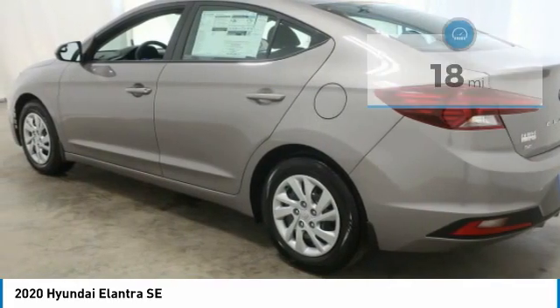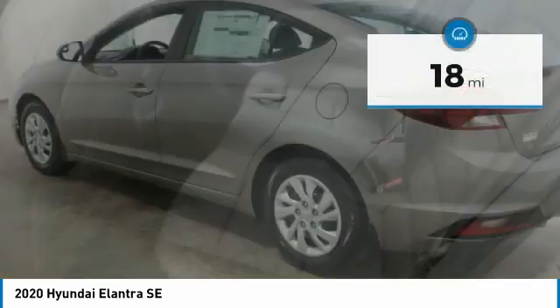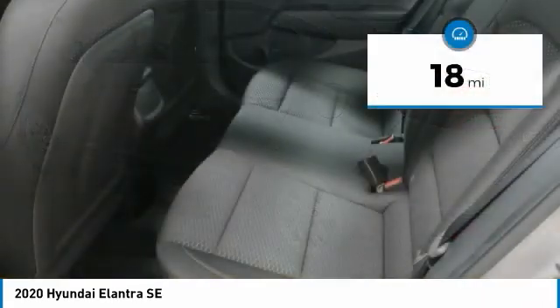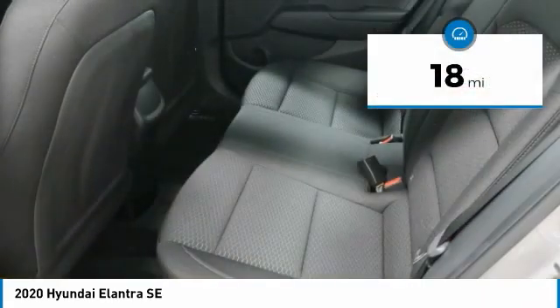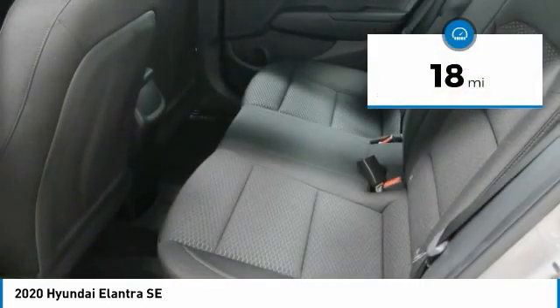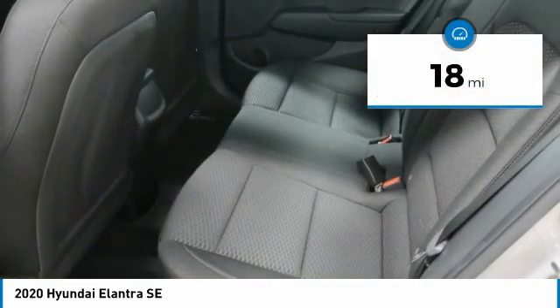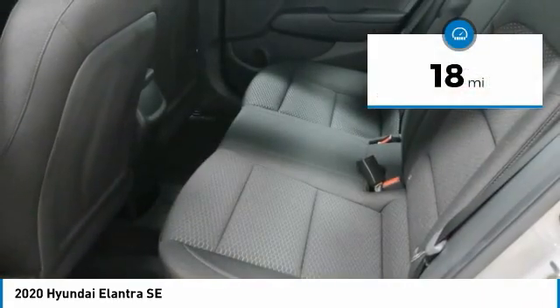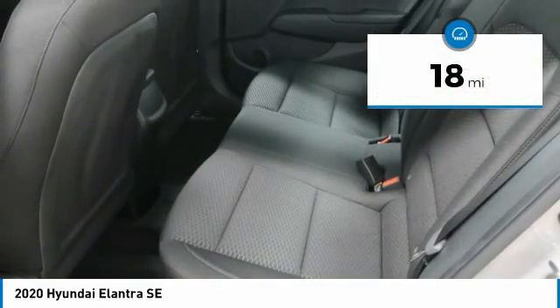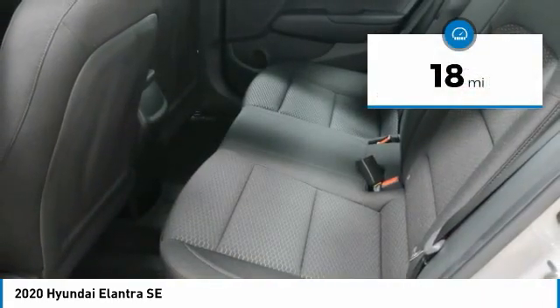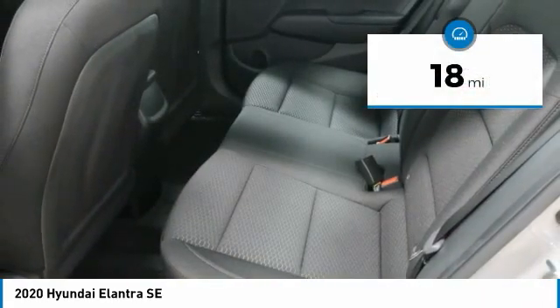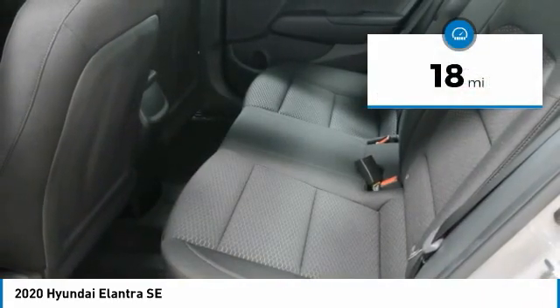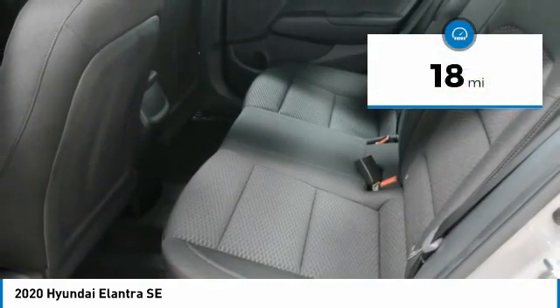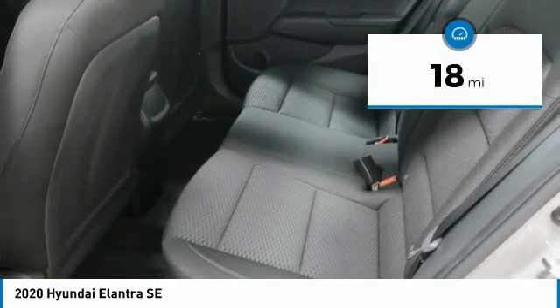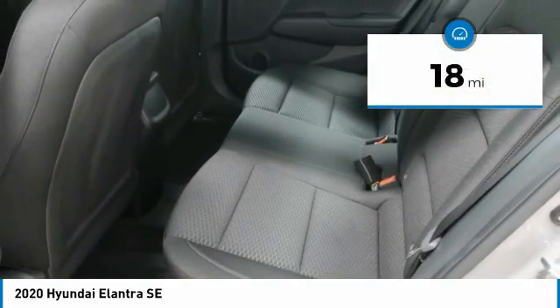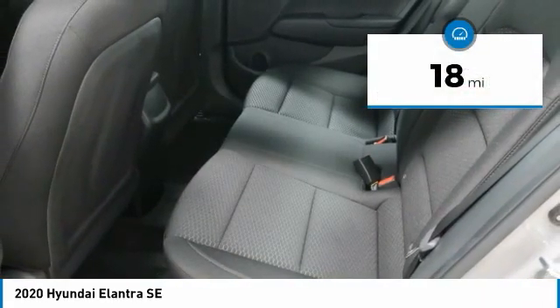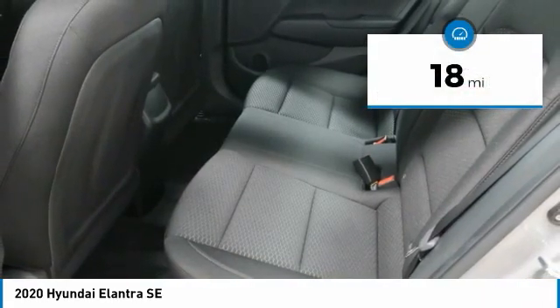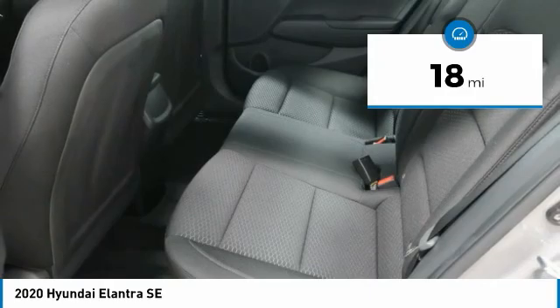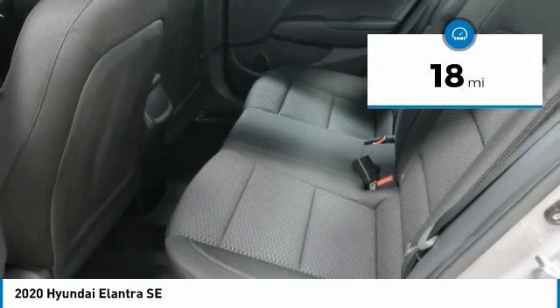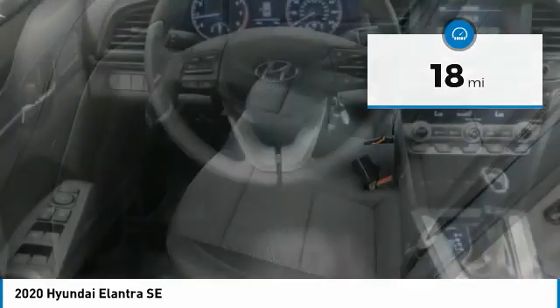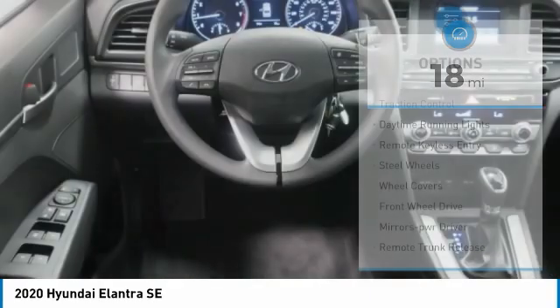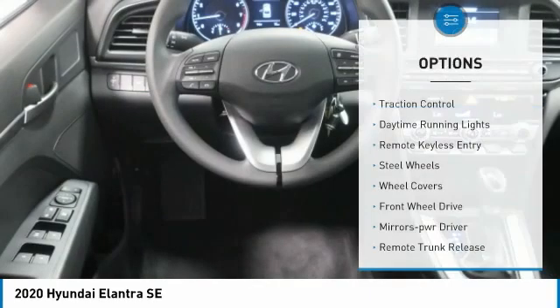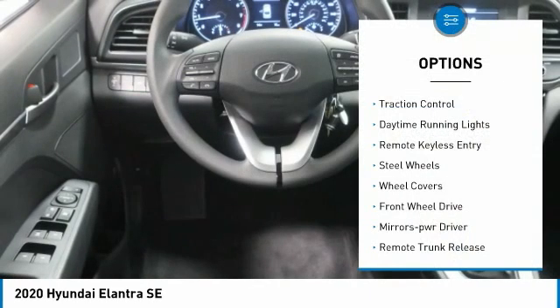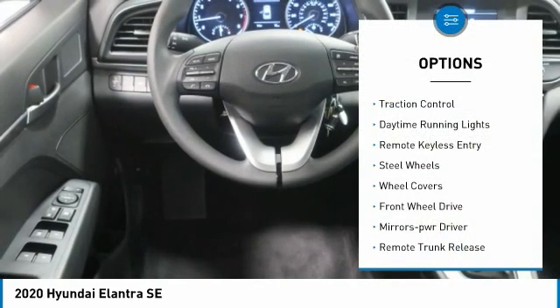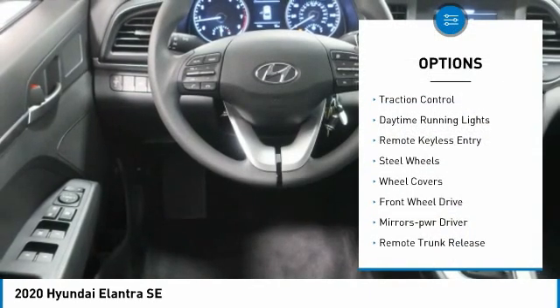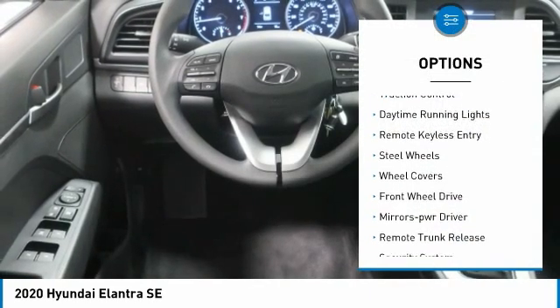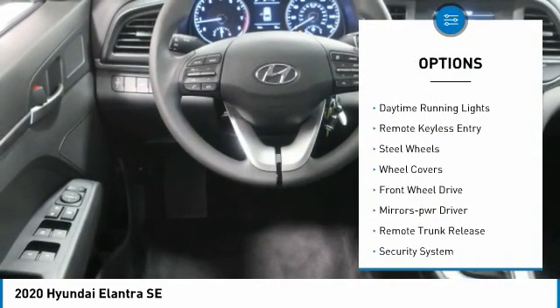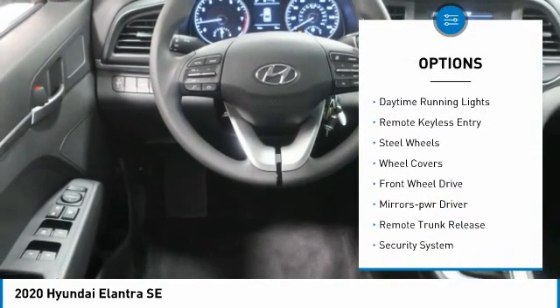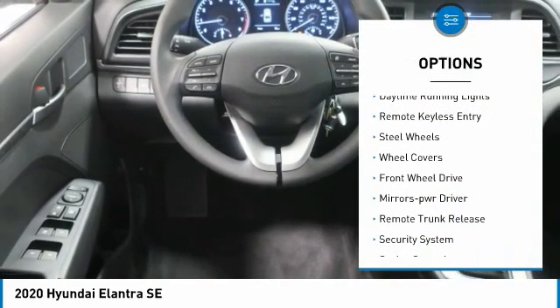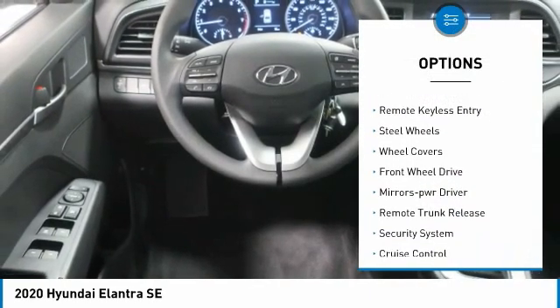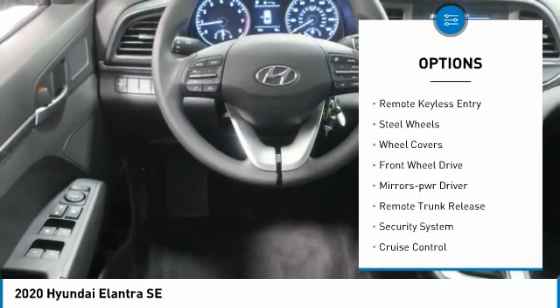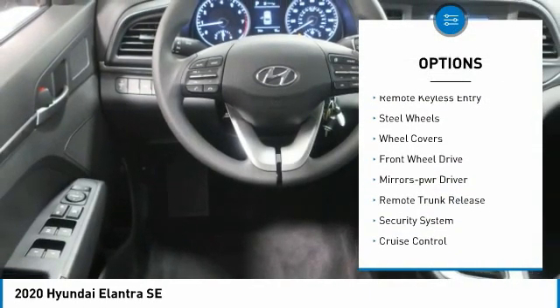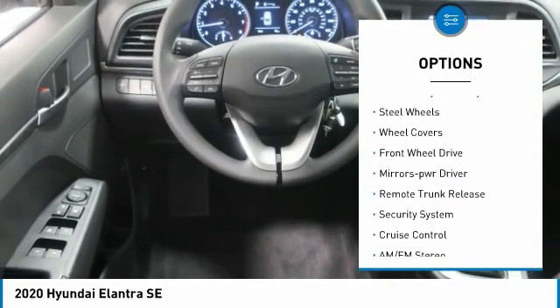This vehicle has less than 100 miles. Here are some of this vehicle's great options: traction control, daytime running lights.